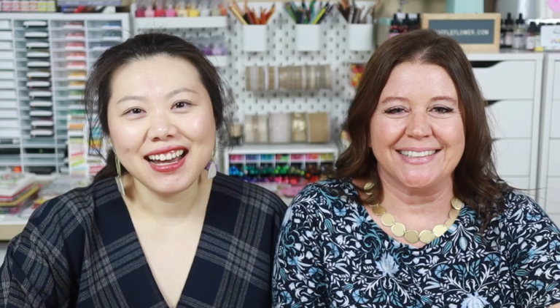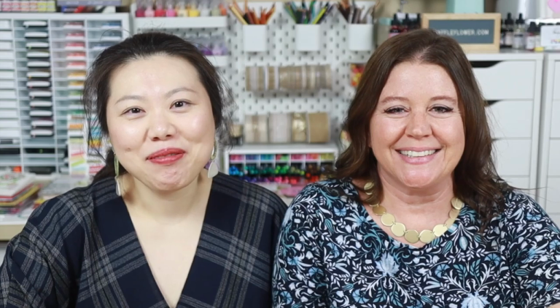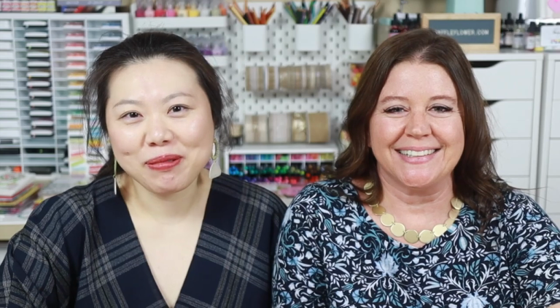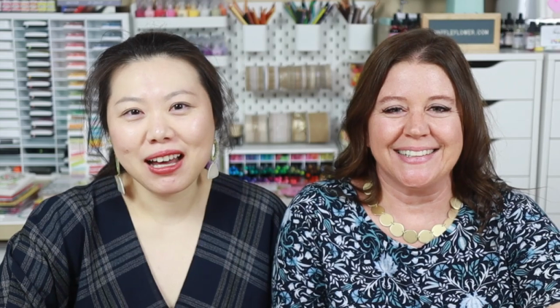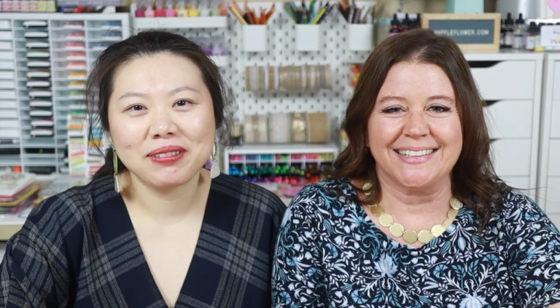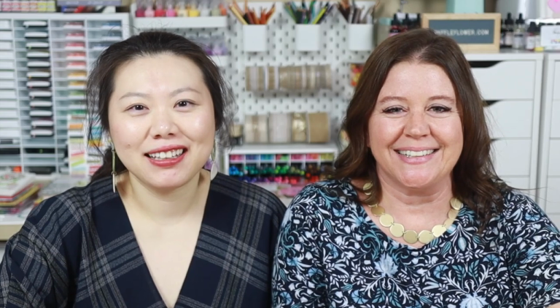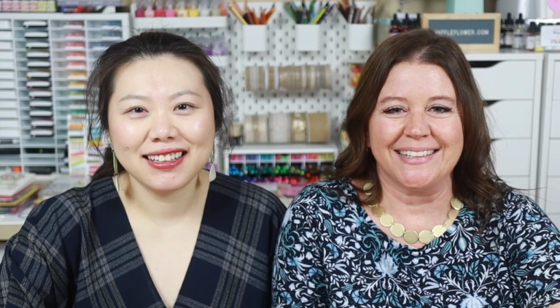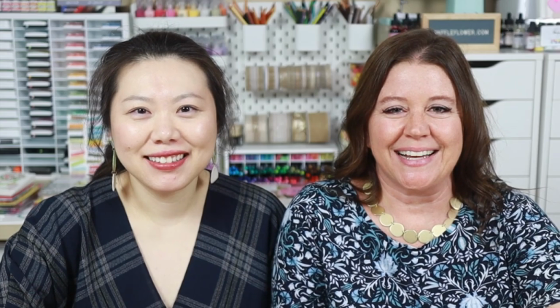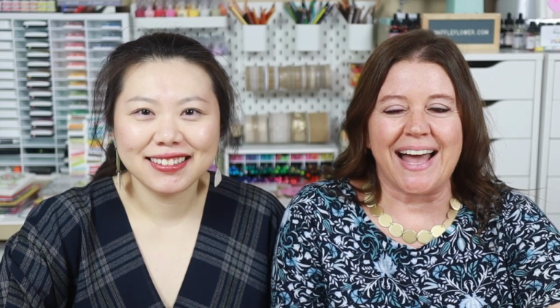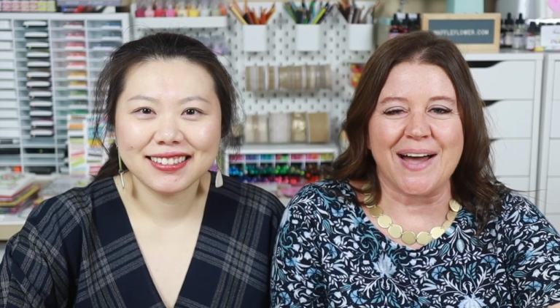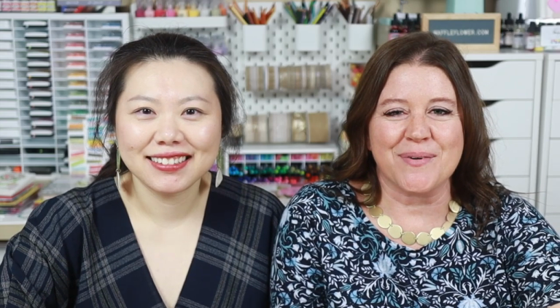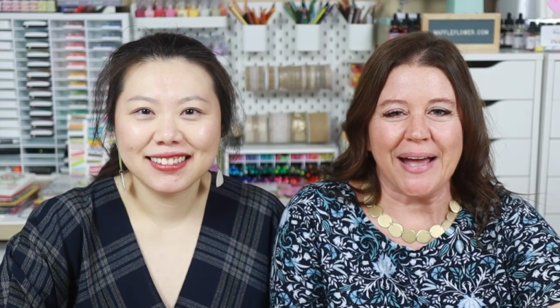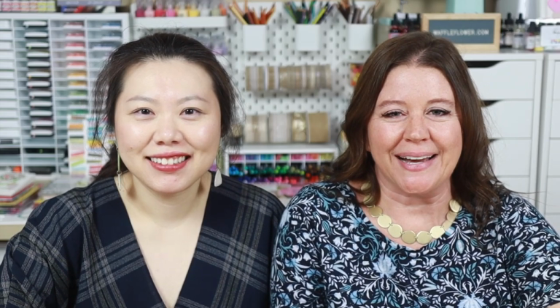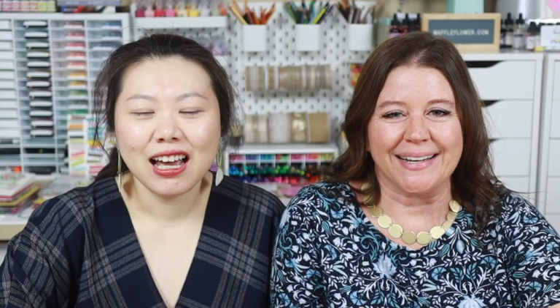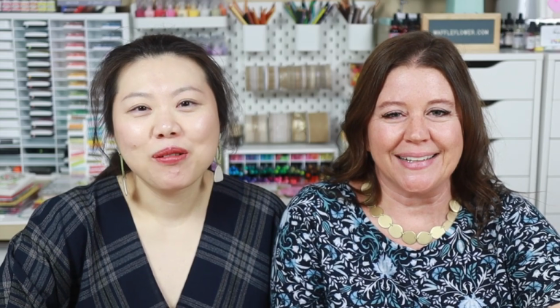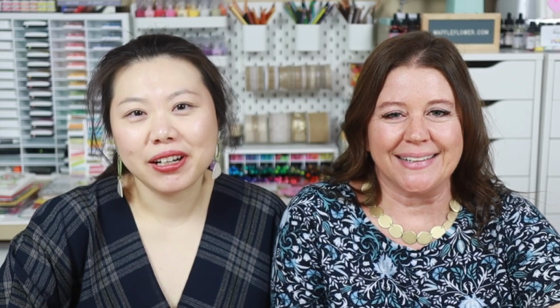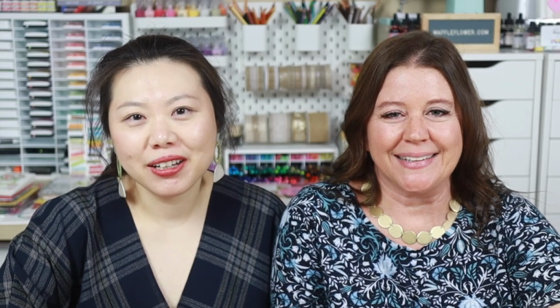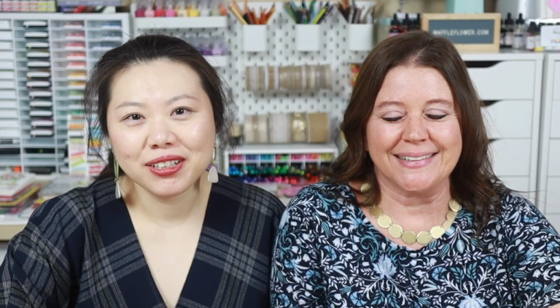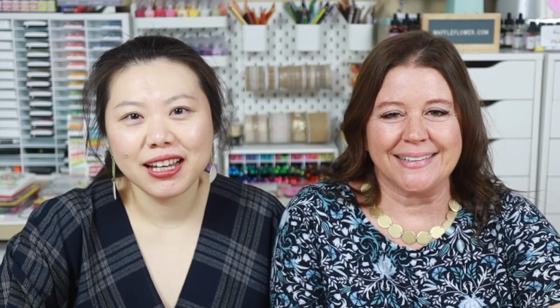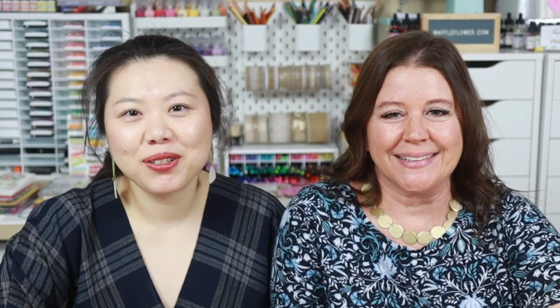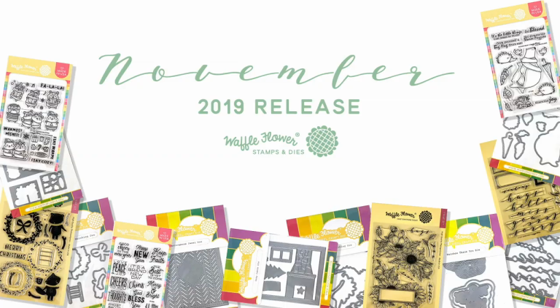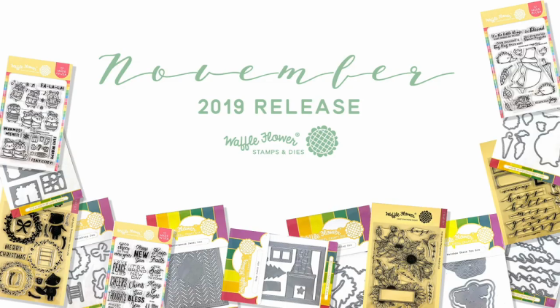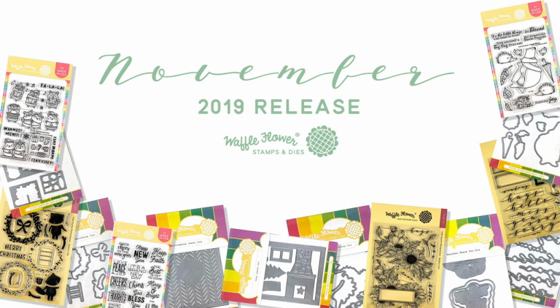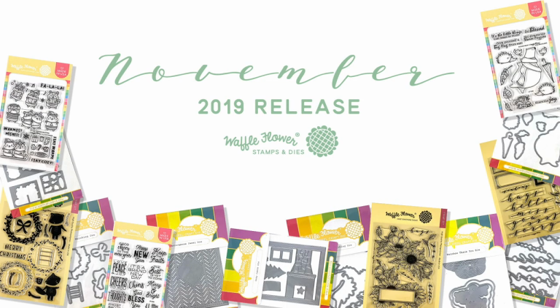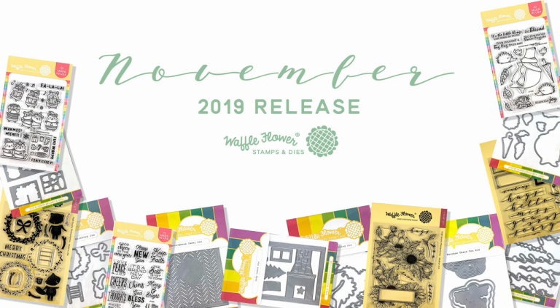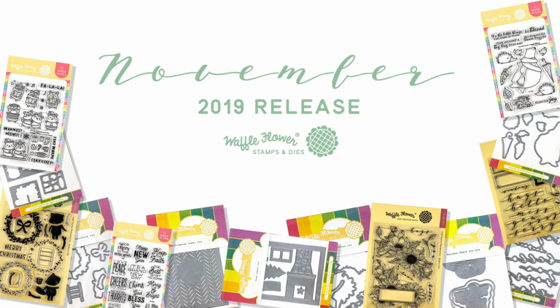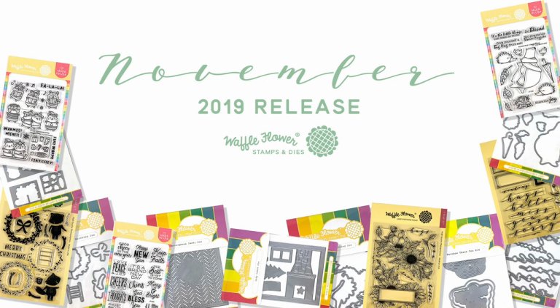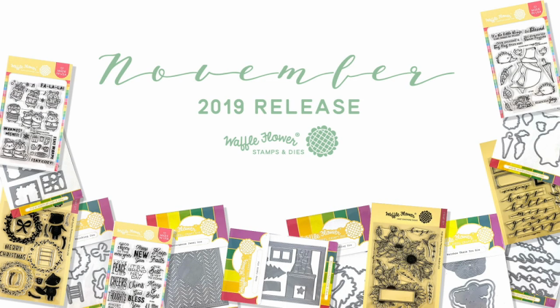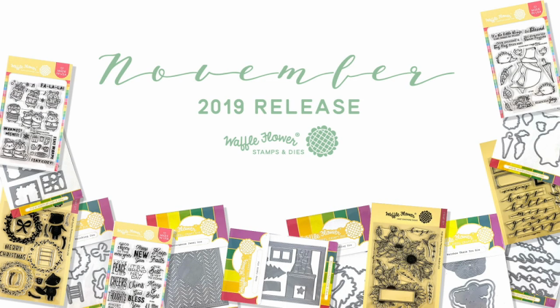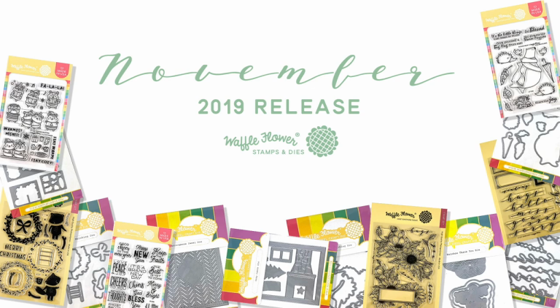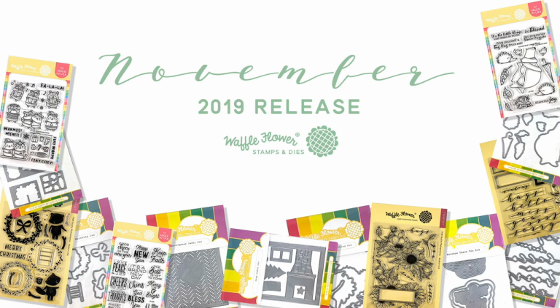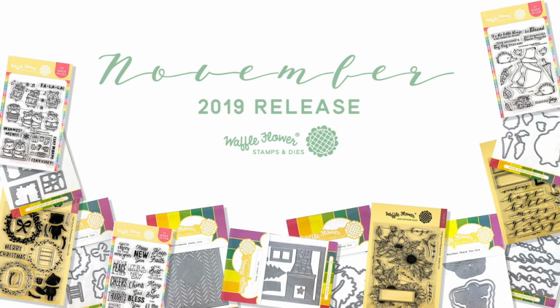Hi everyone, I'm Nina. Hi, I'm Rebecca. We're here today to share Waffle Flower's November release.